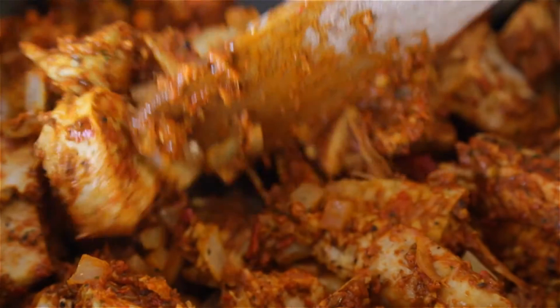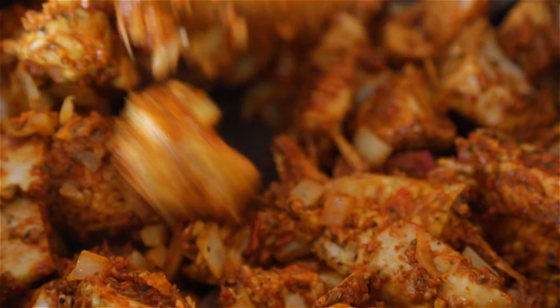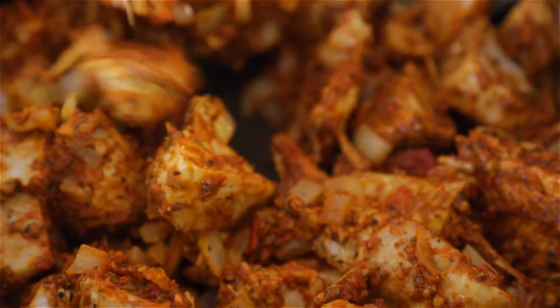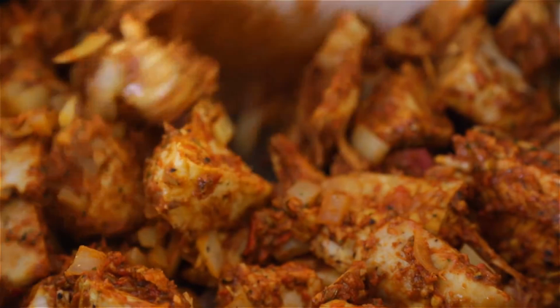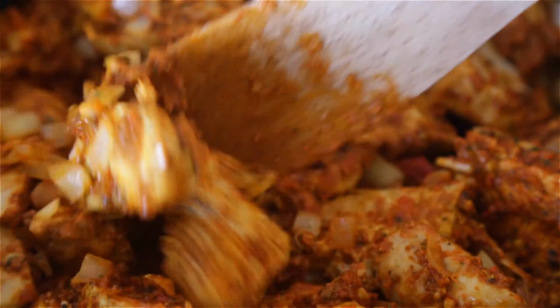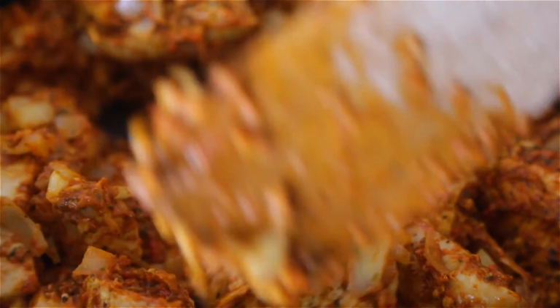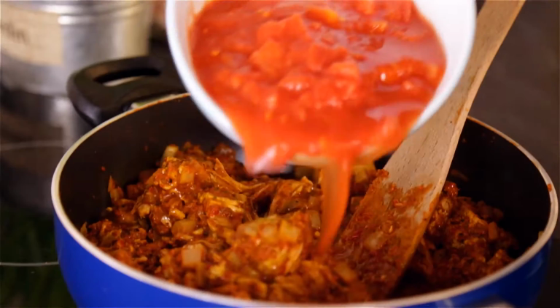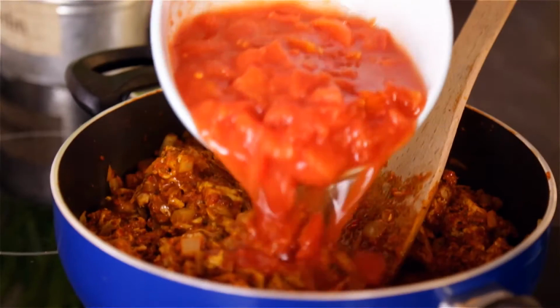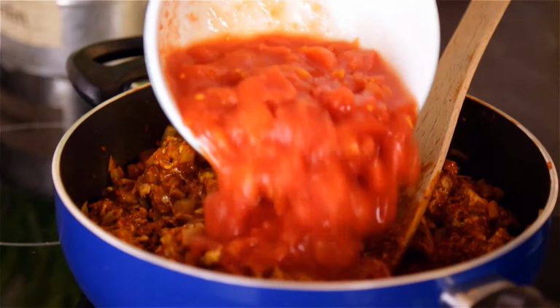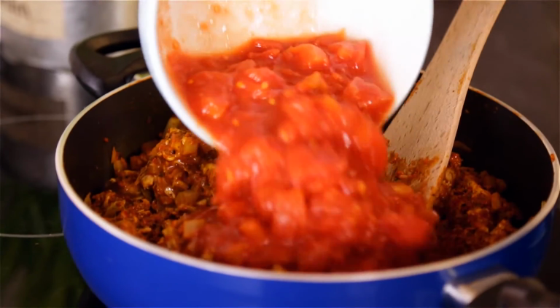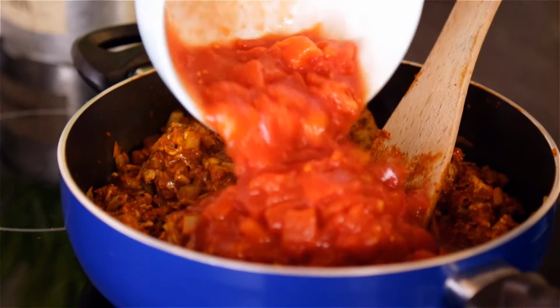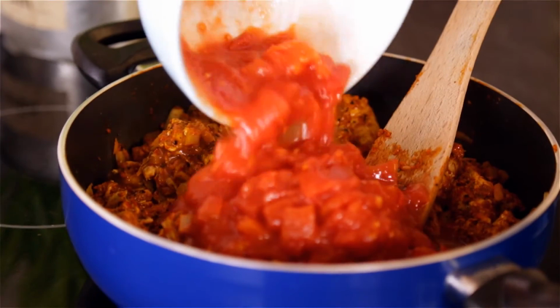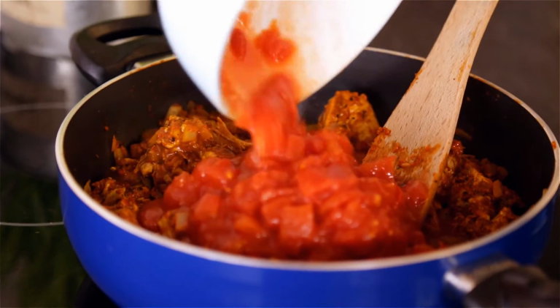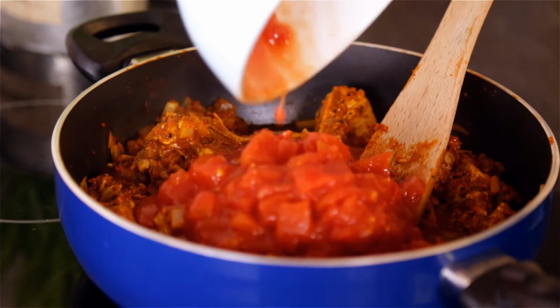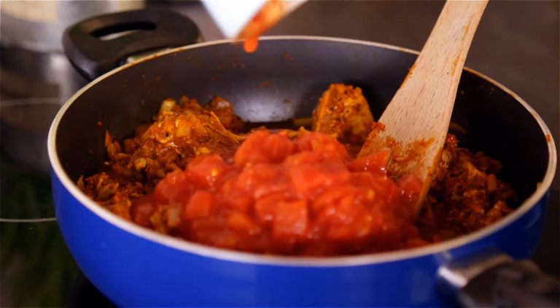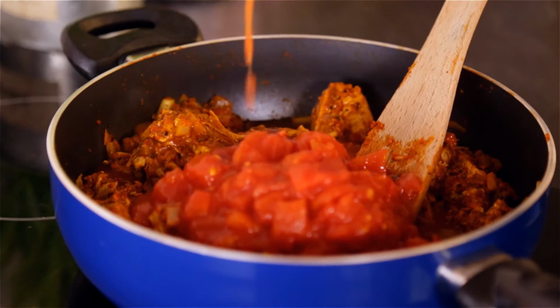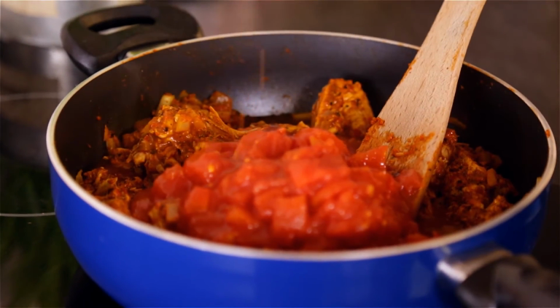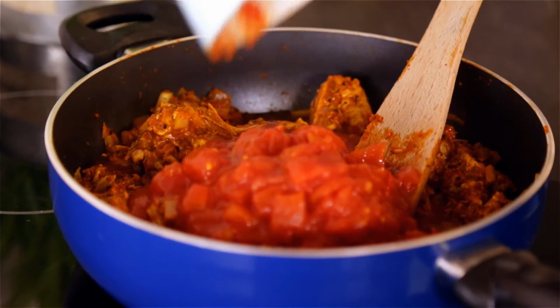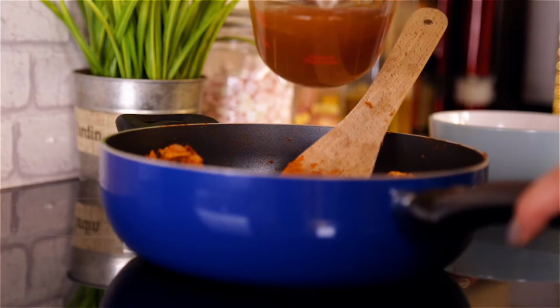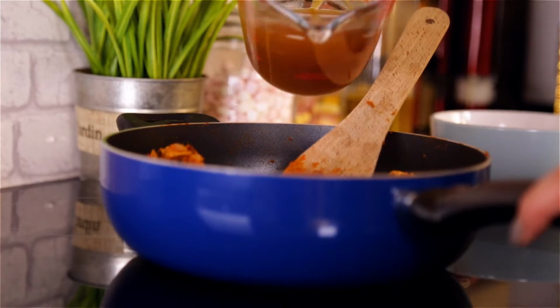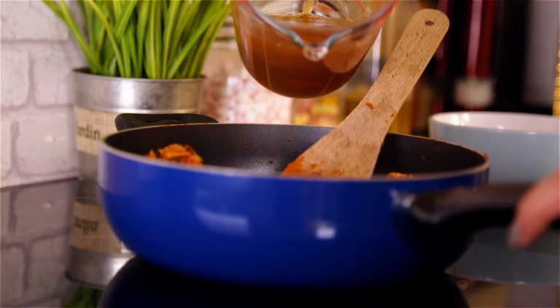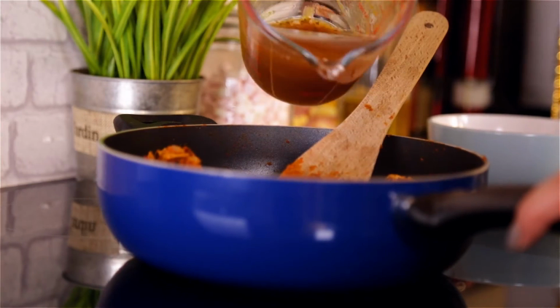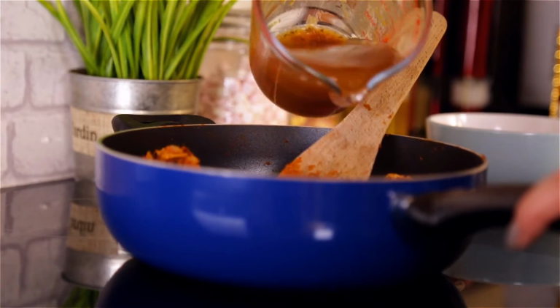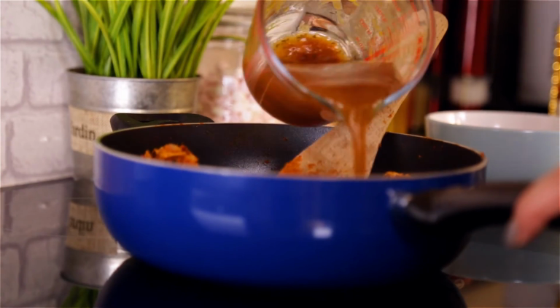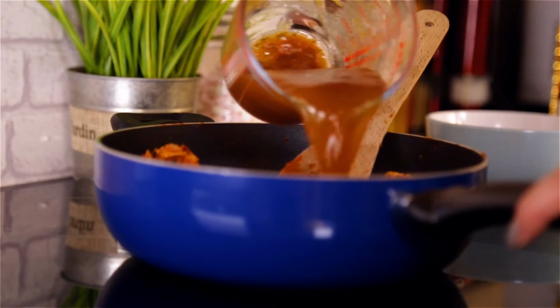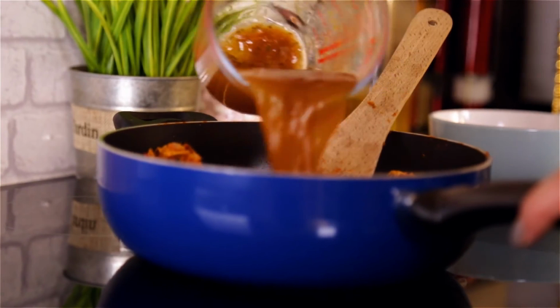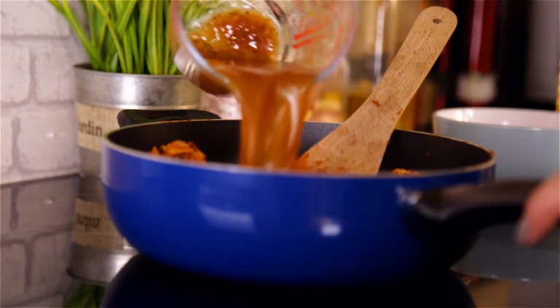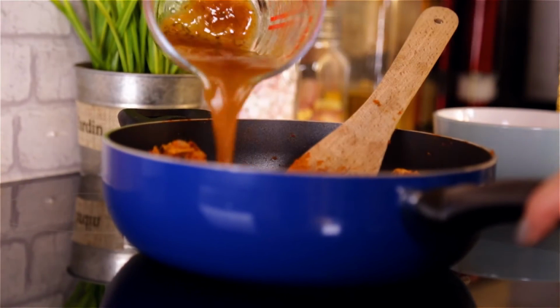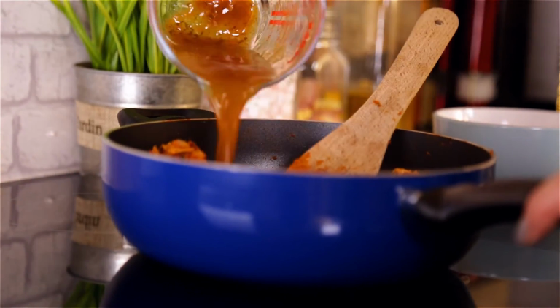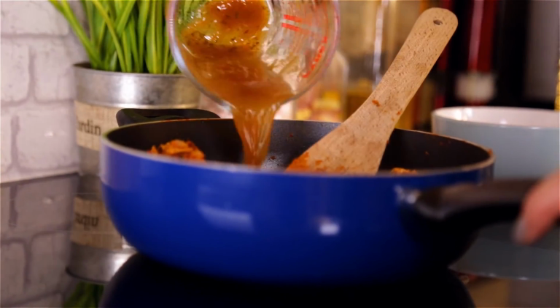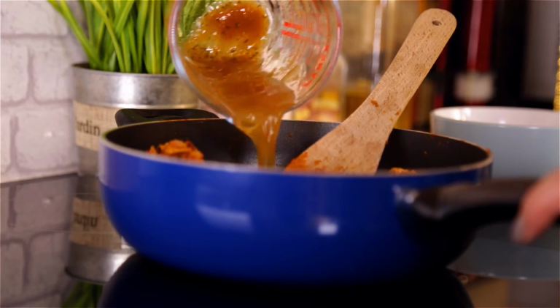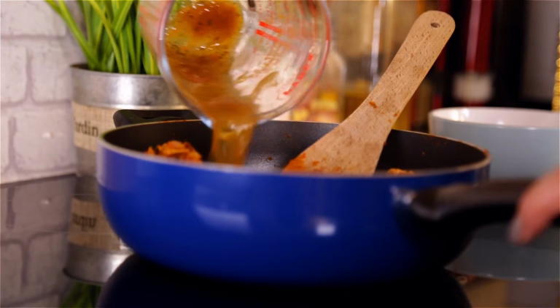A few minutes later, add in the tinned tomatoes and the beef stock and give it a good stir.